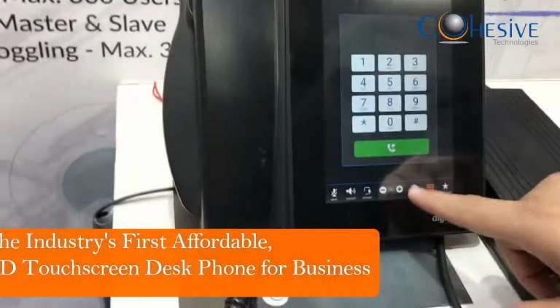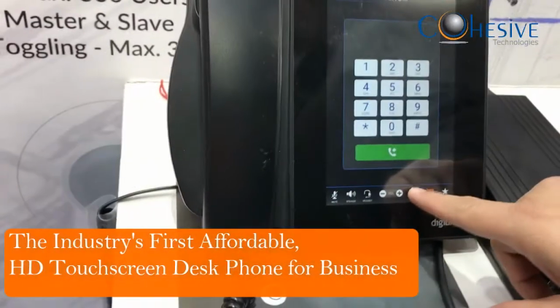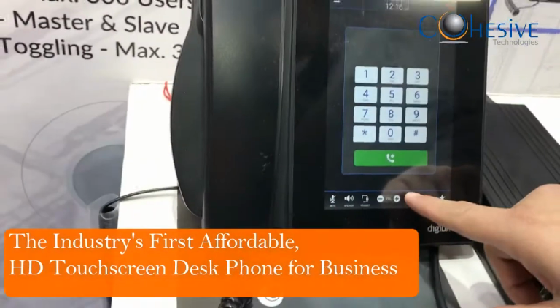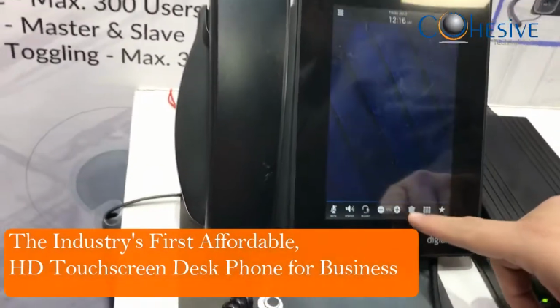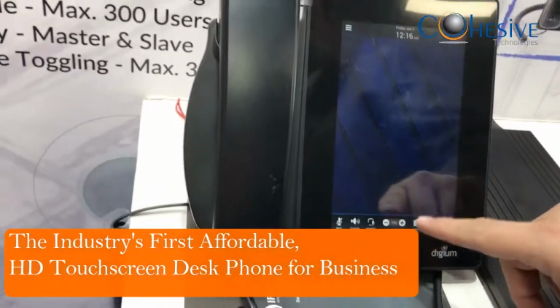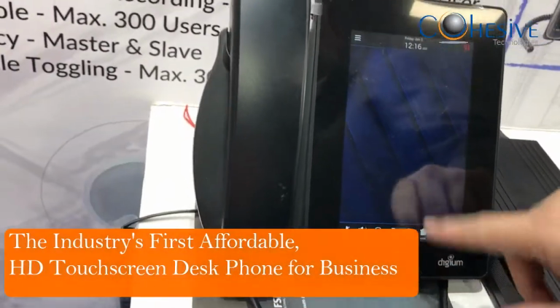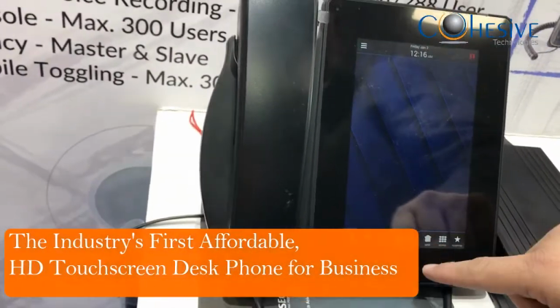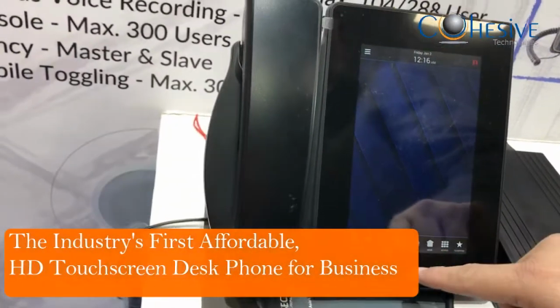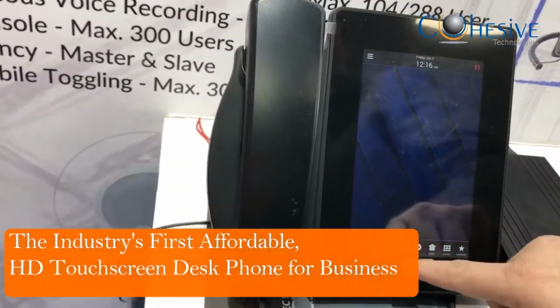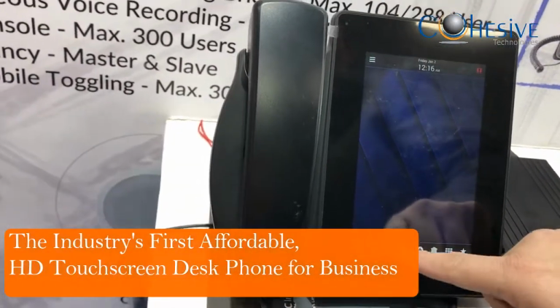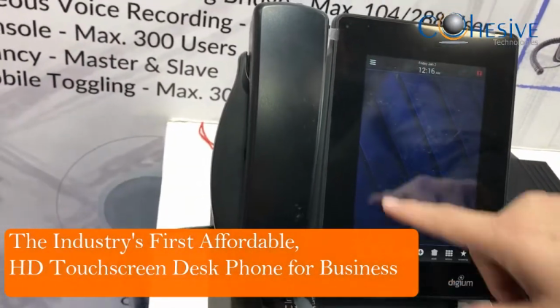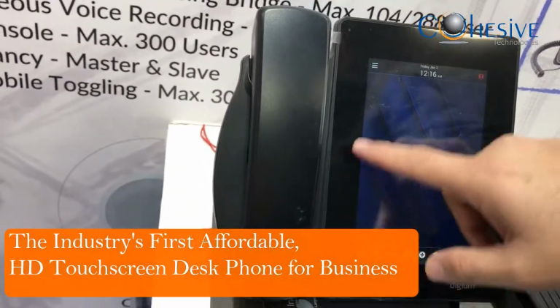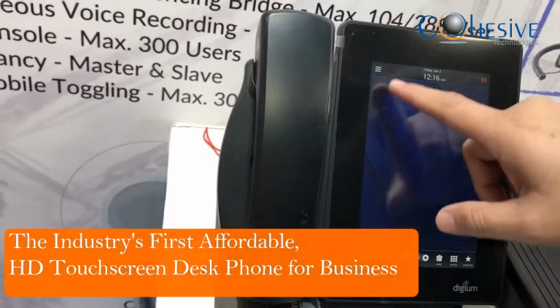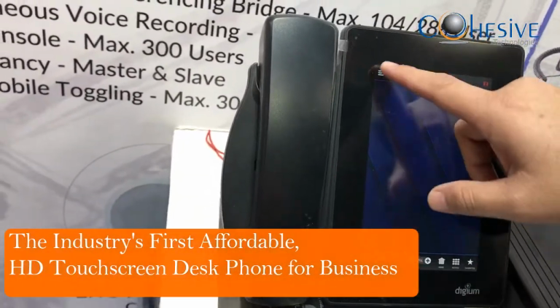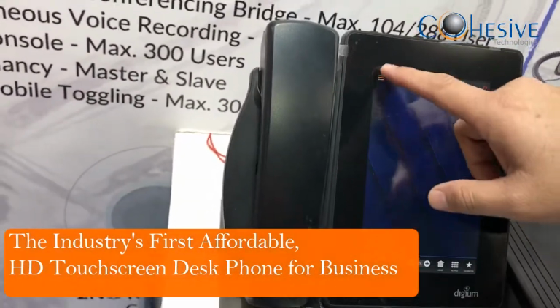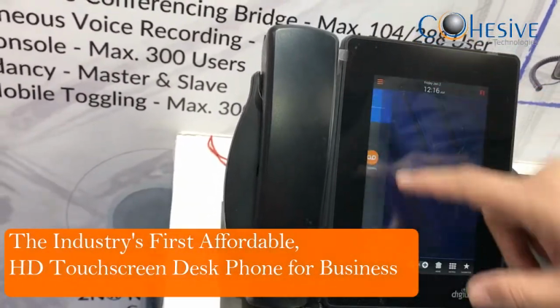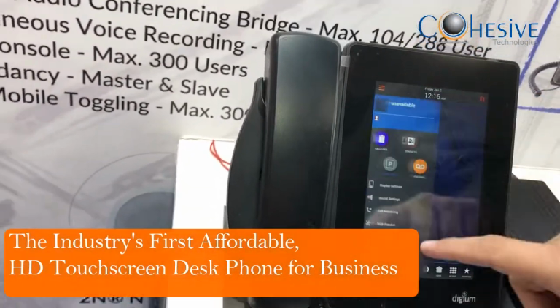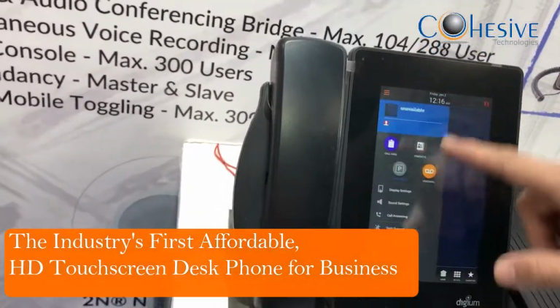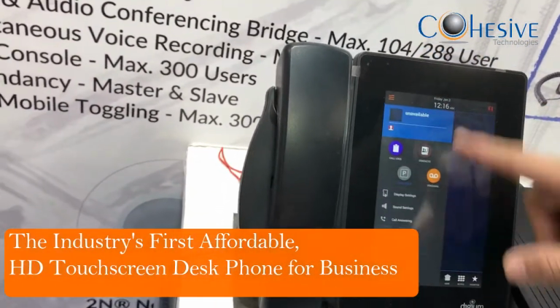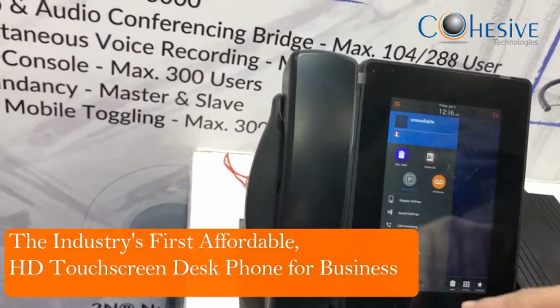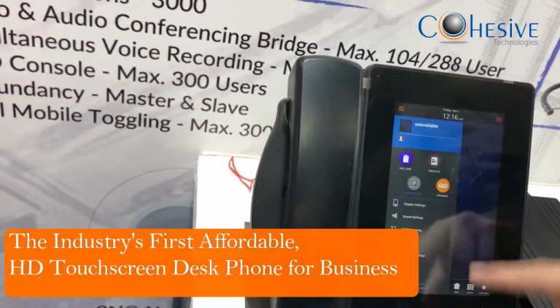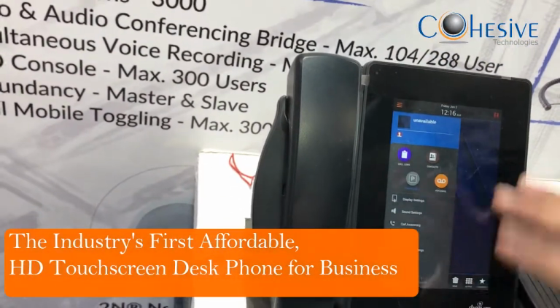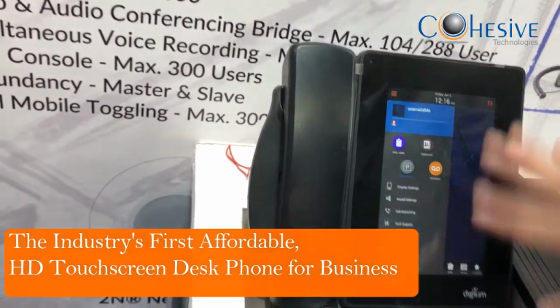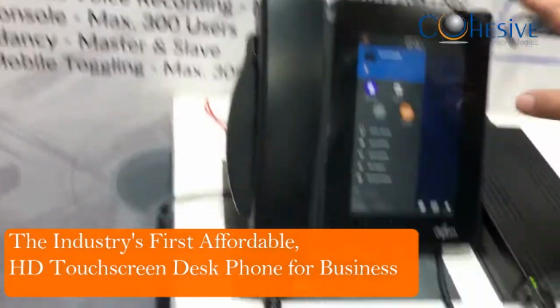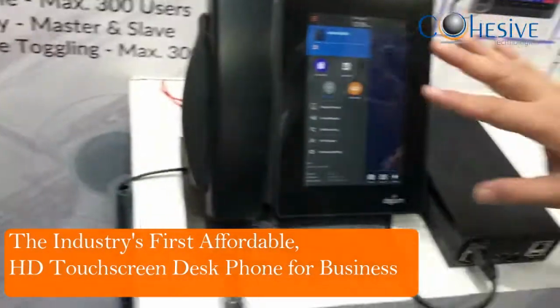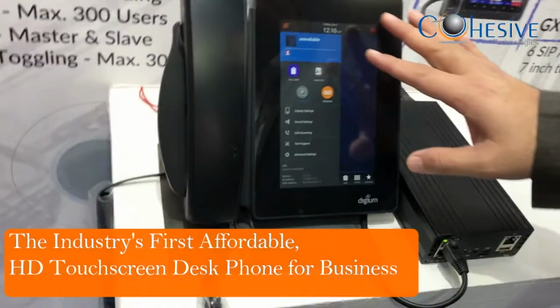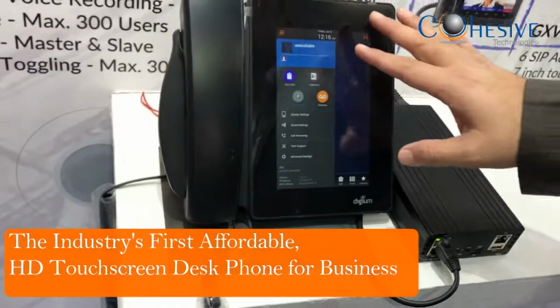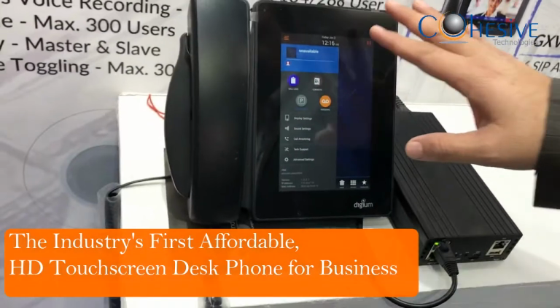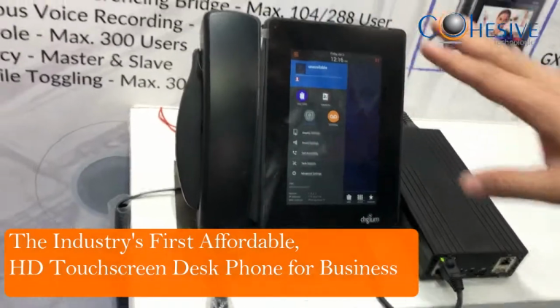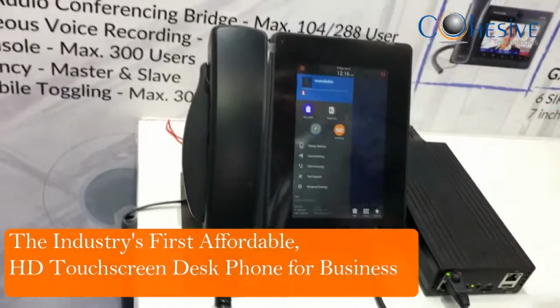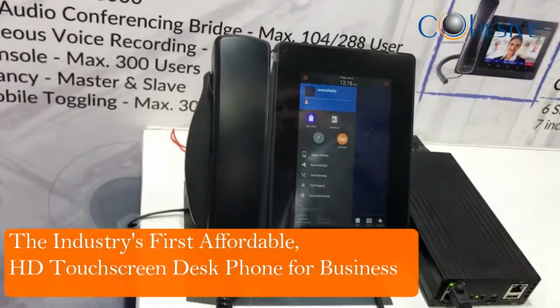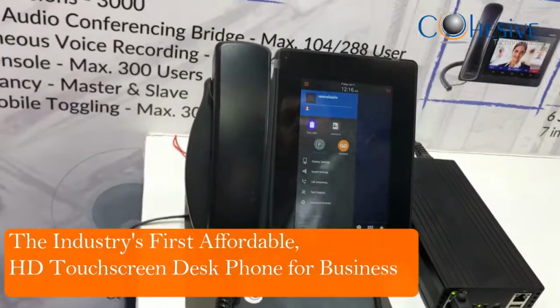The DAT is a beautiful capacitive touch screen phone and has everything you would expect to find in a phone.